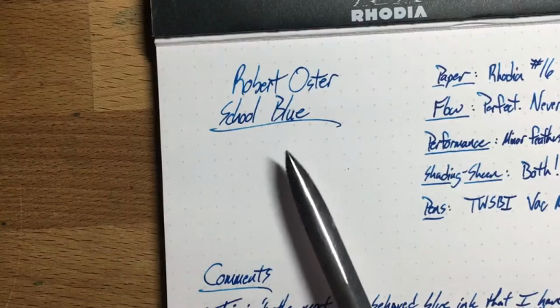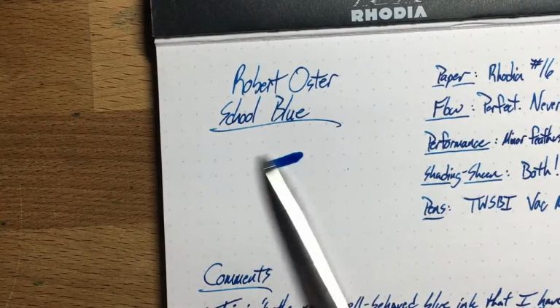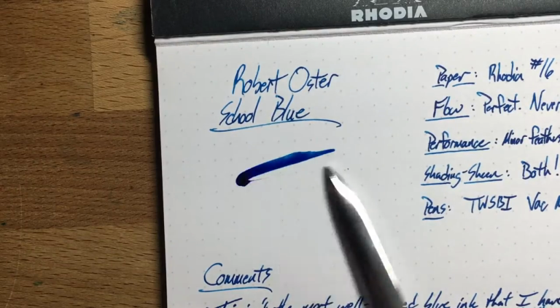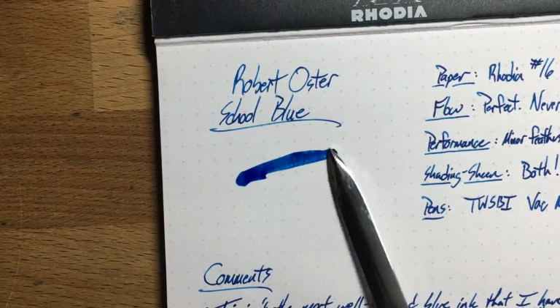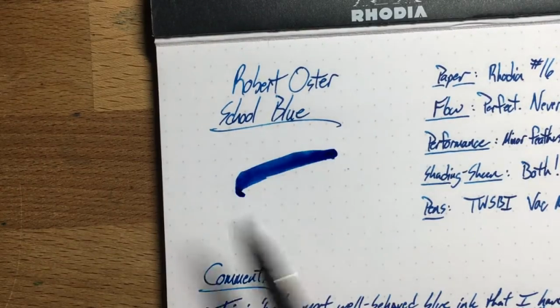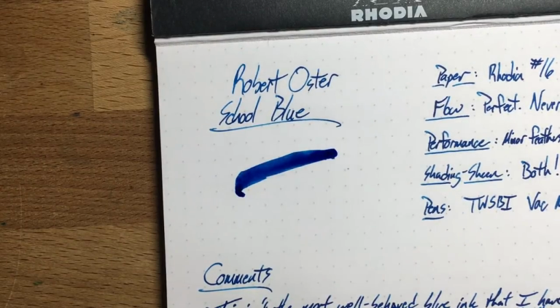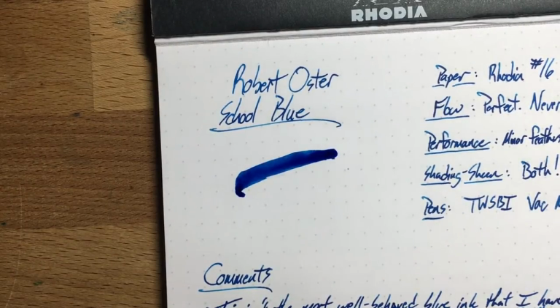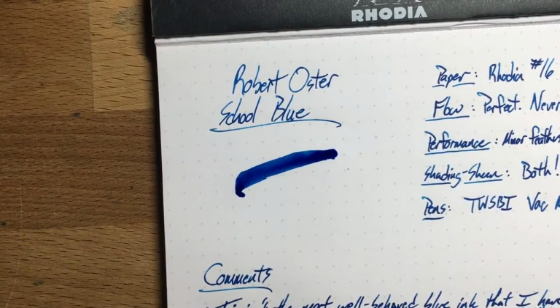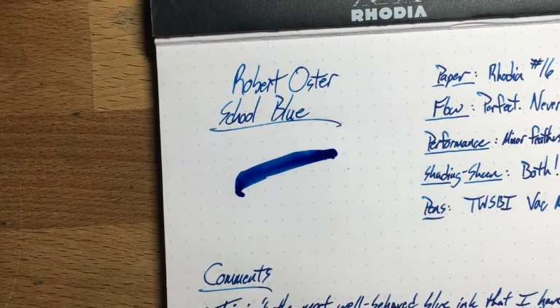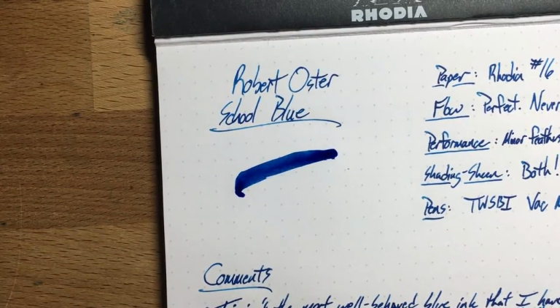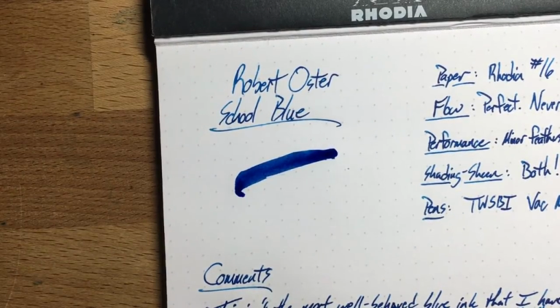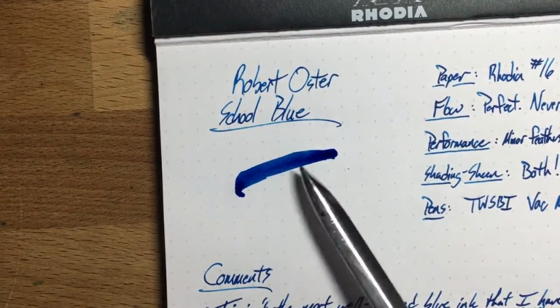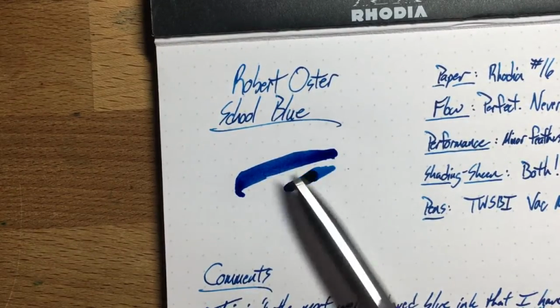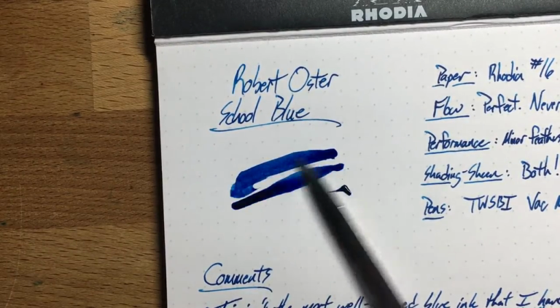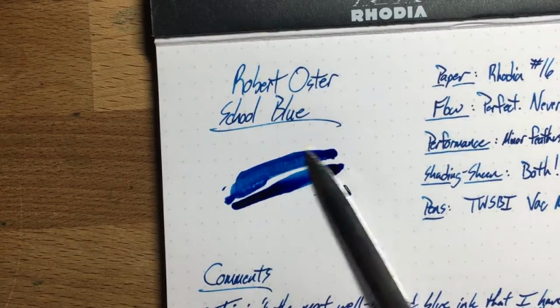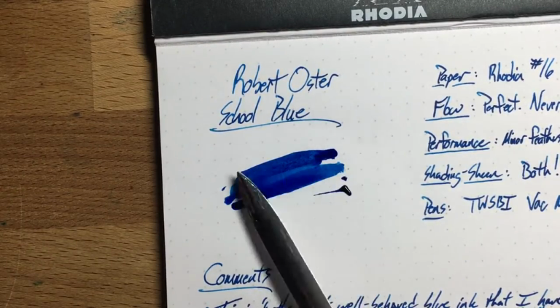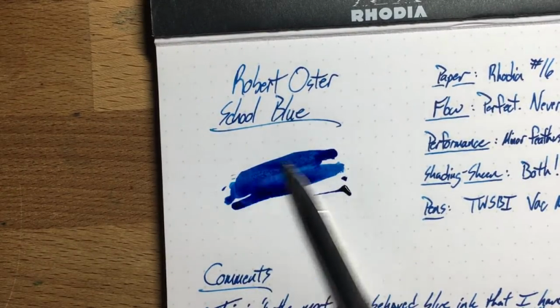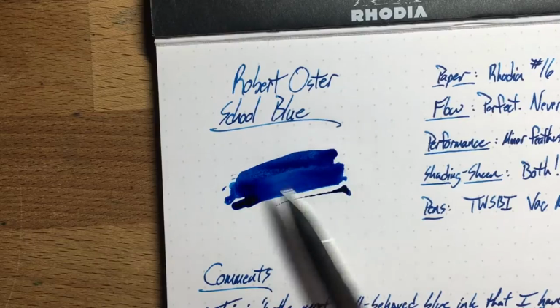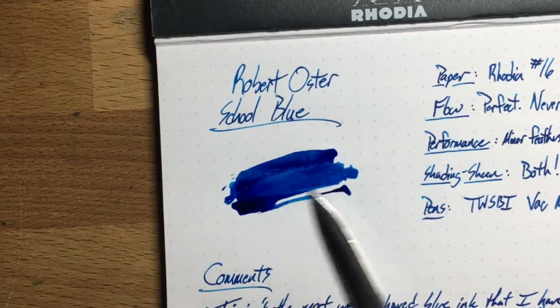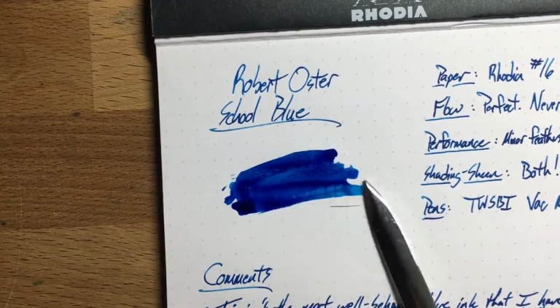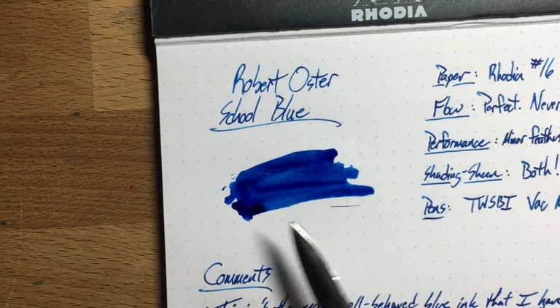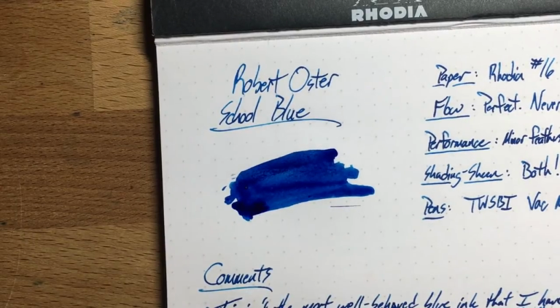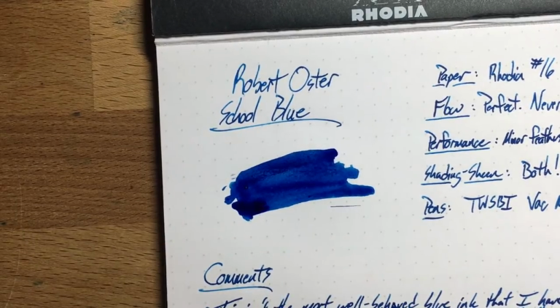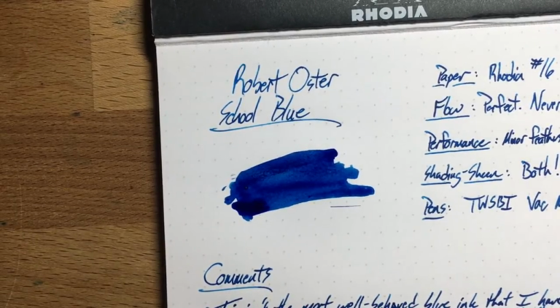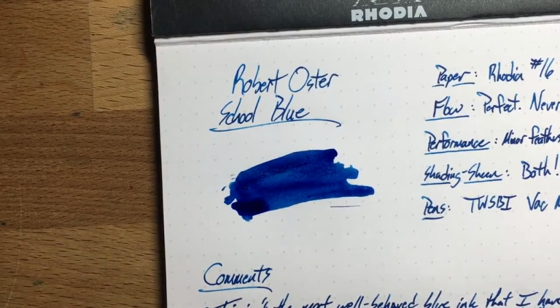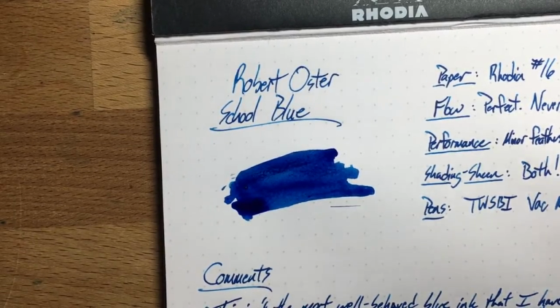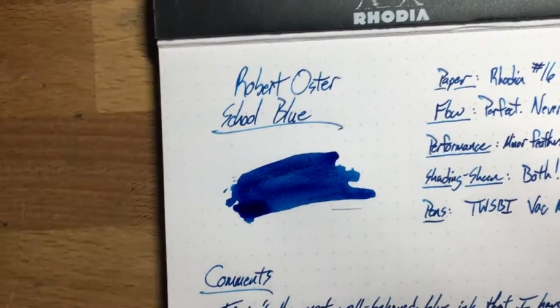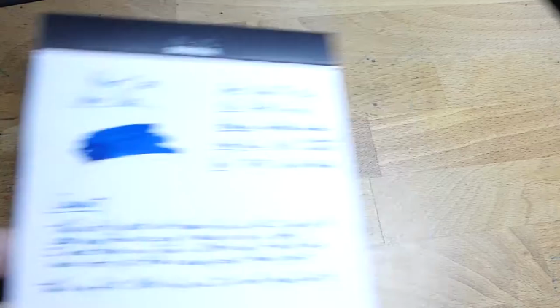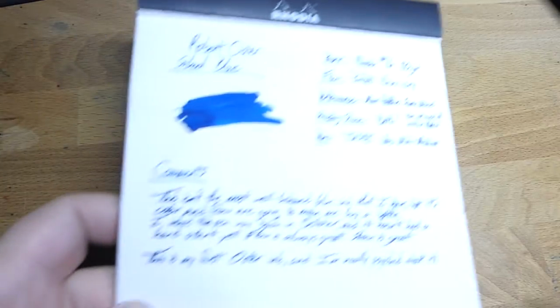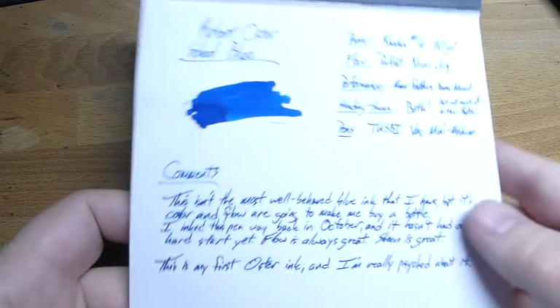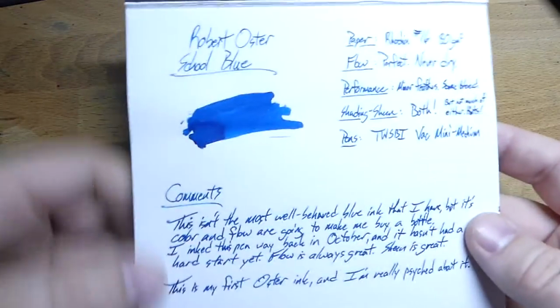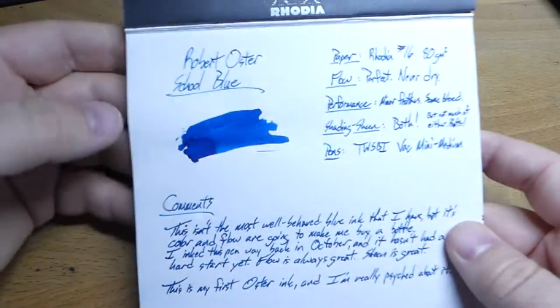Hello, and welcome to an InkDependence.com brief video review and water drop test. Today we have this cool ink from Robert Oster.